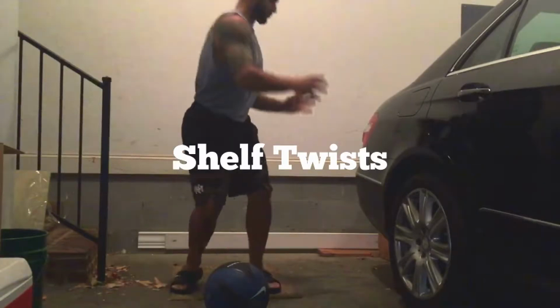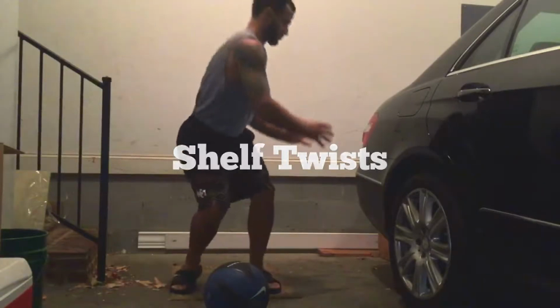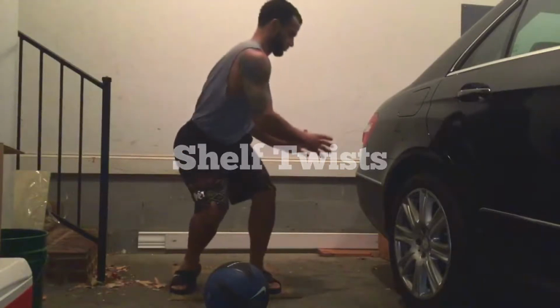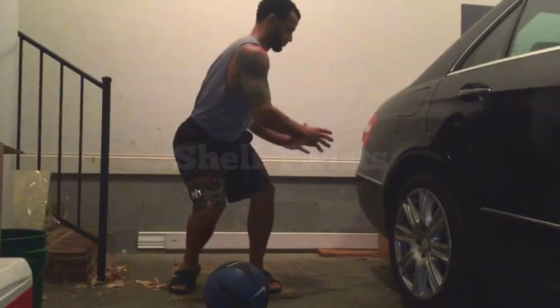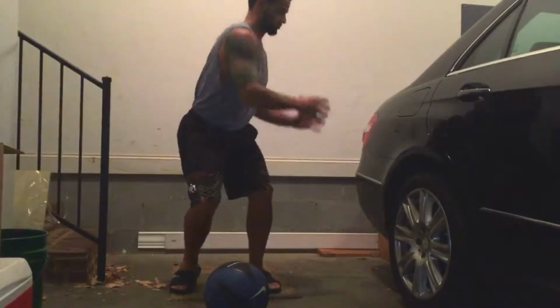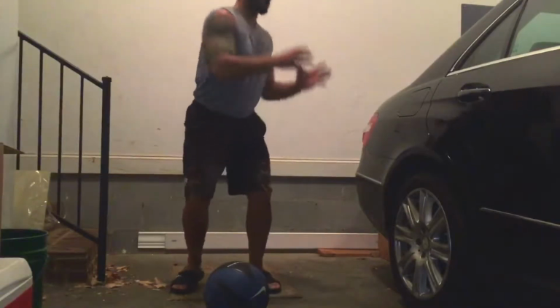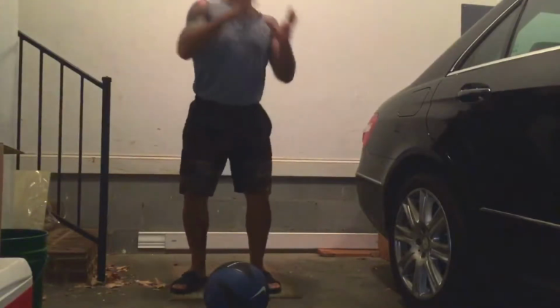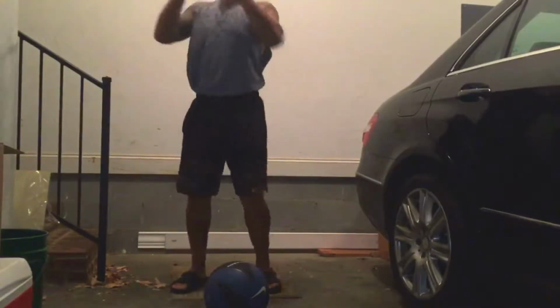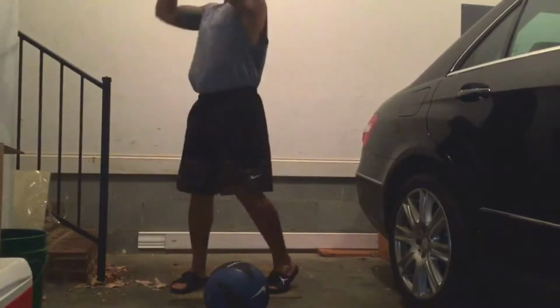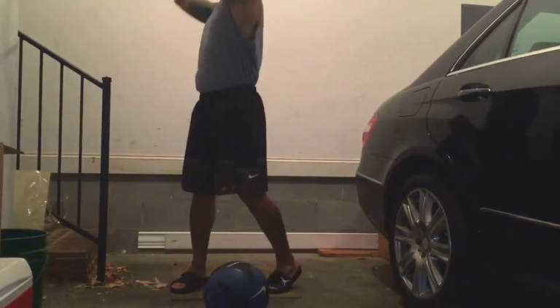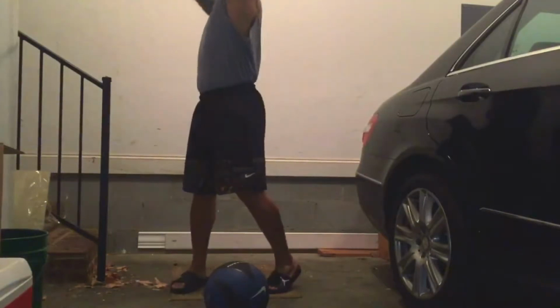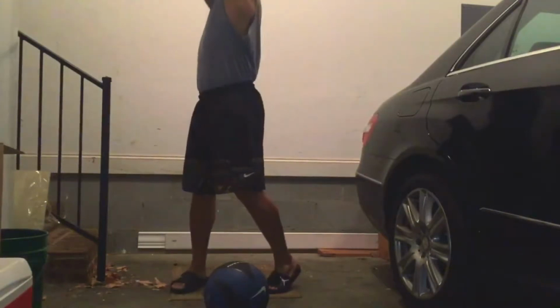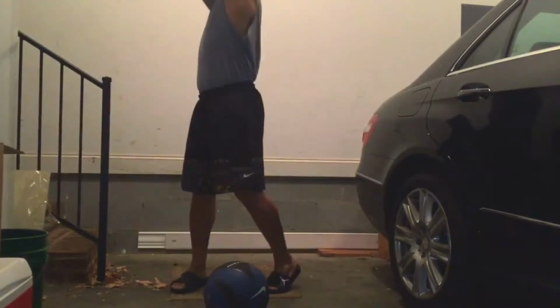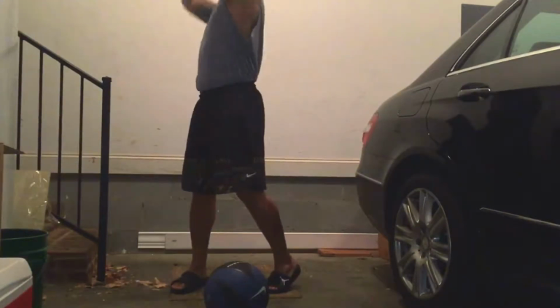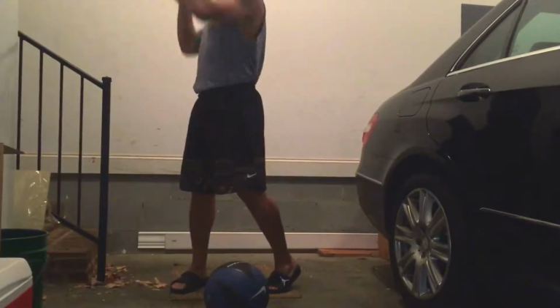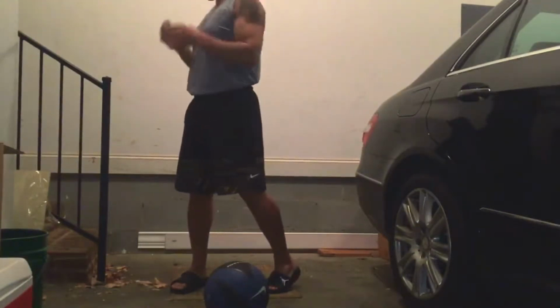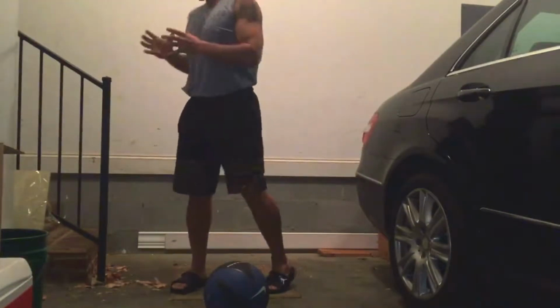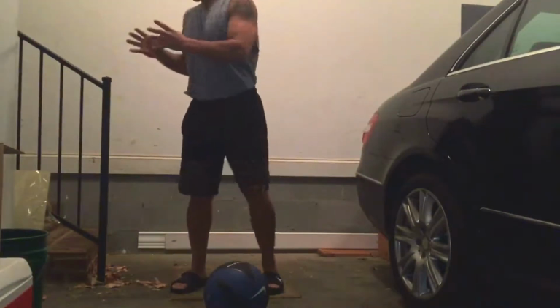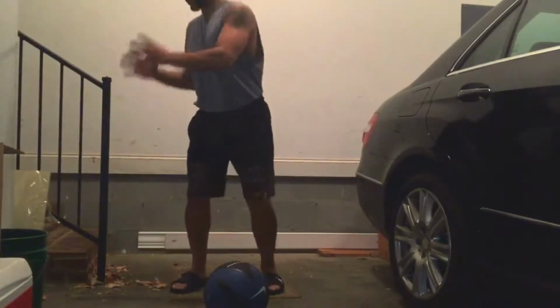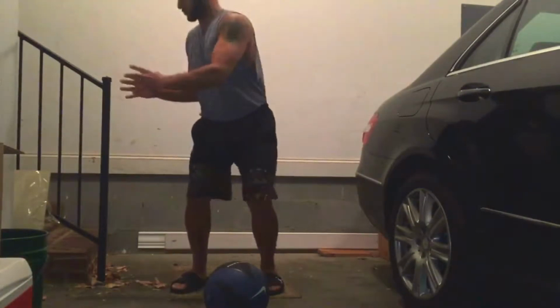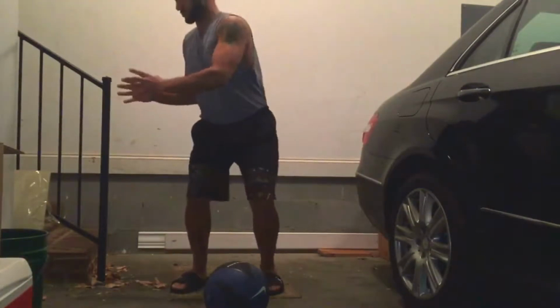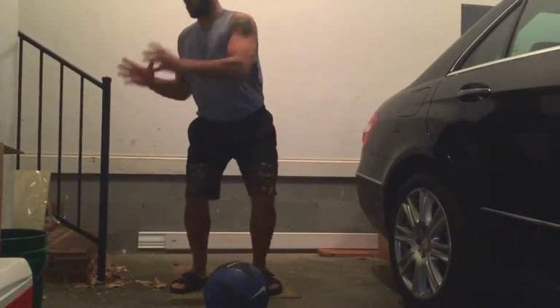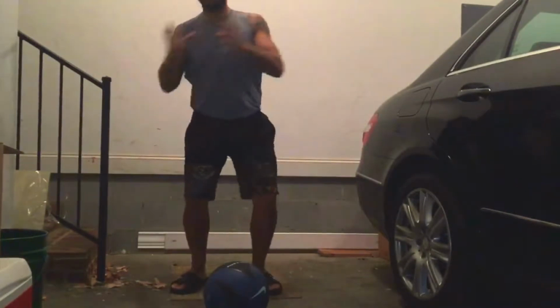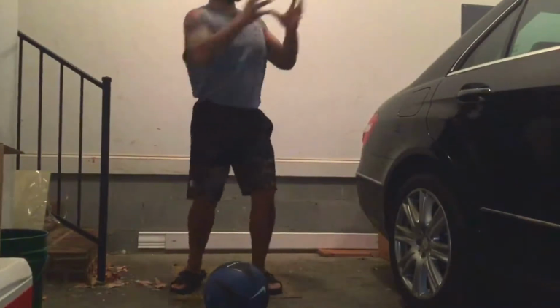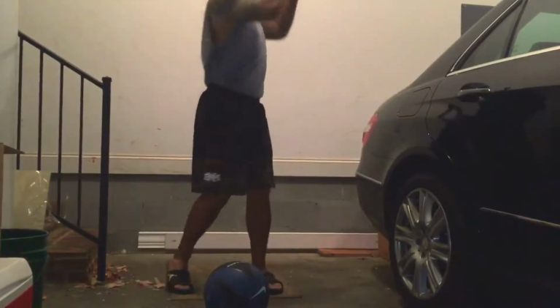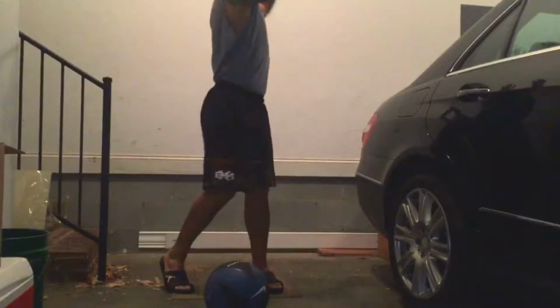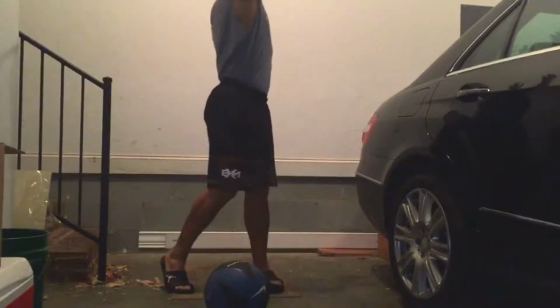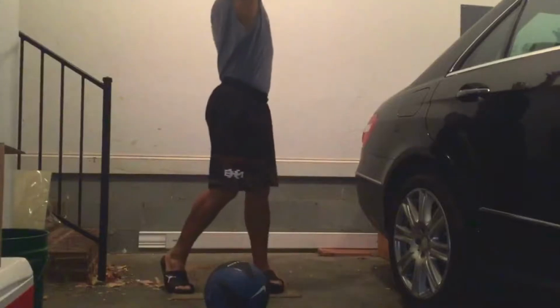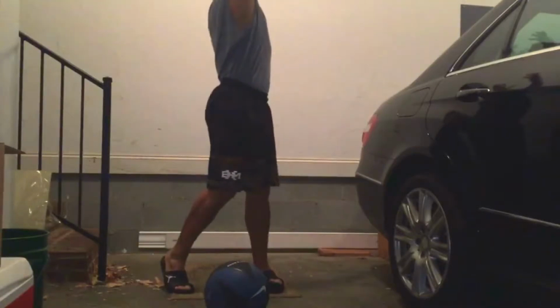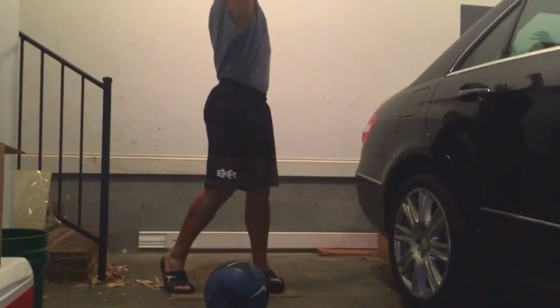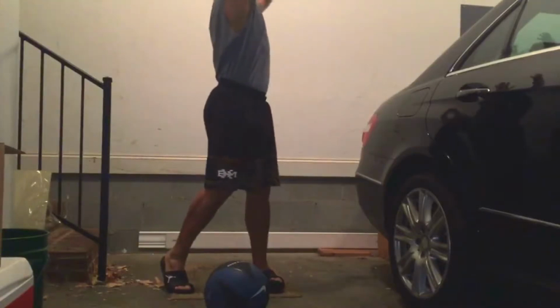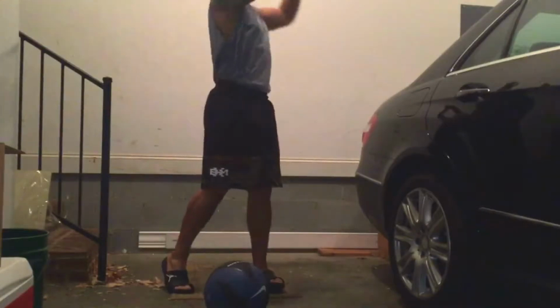Welcome to Workout Wednesdays with Woods. Today is core. Let's get right into it.